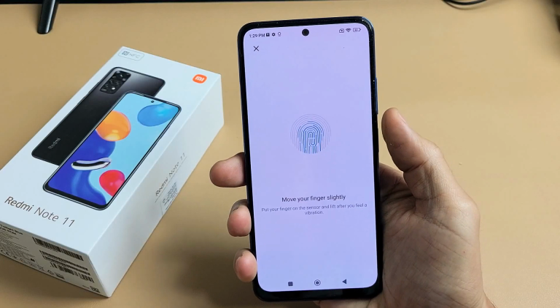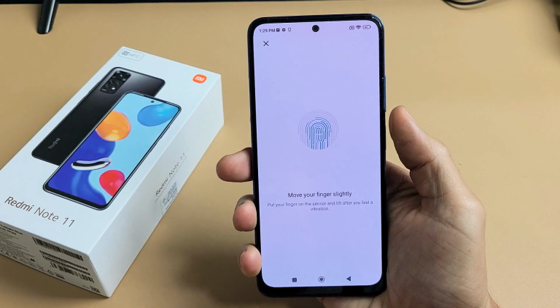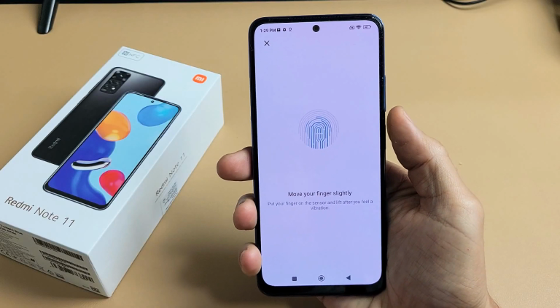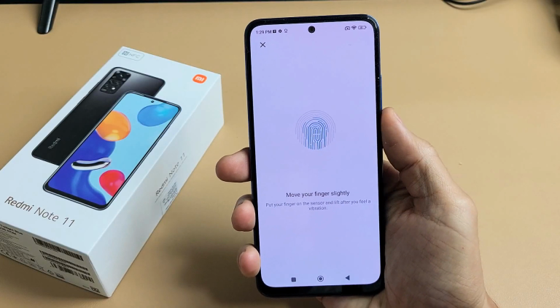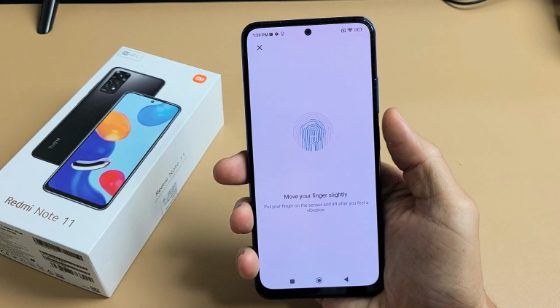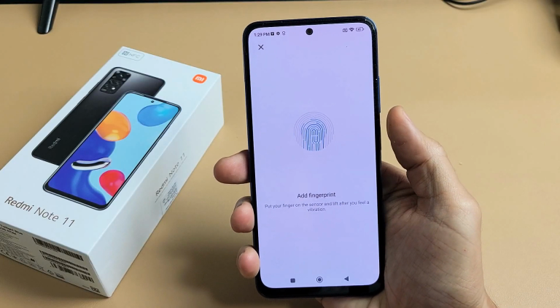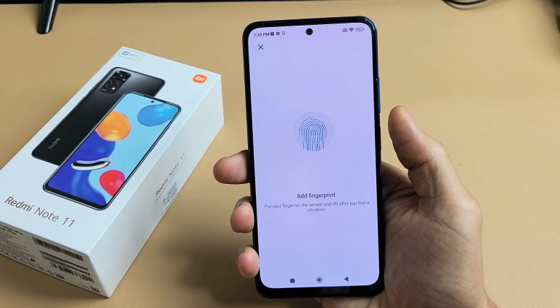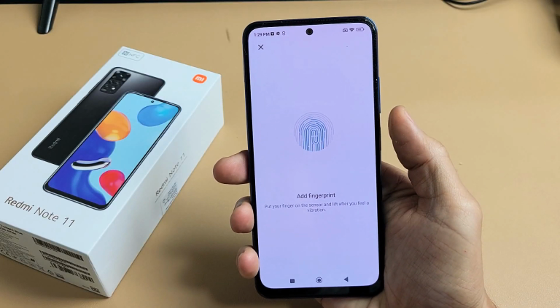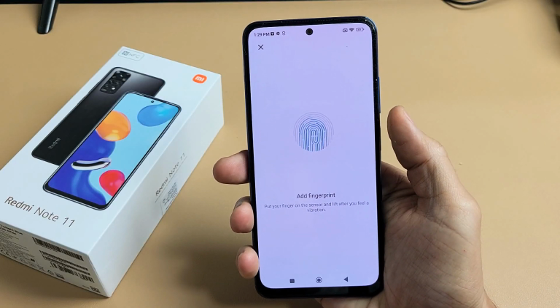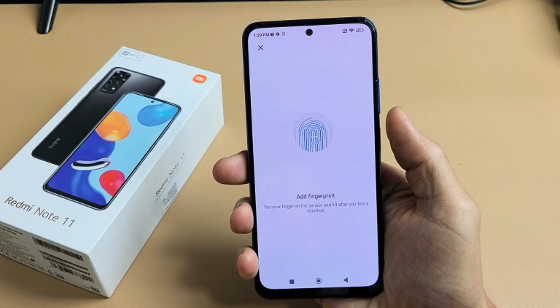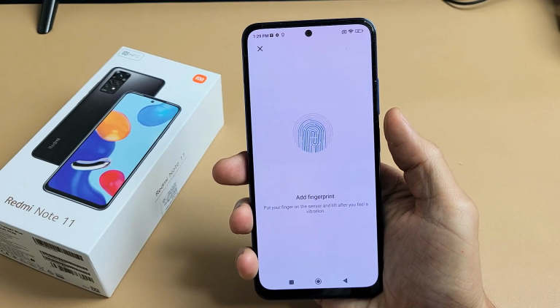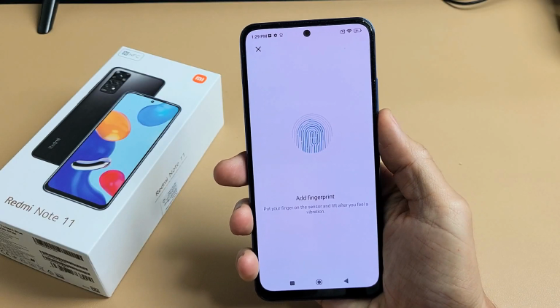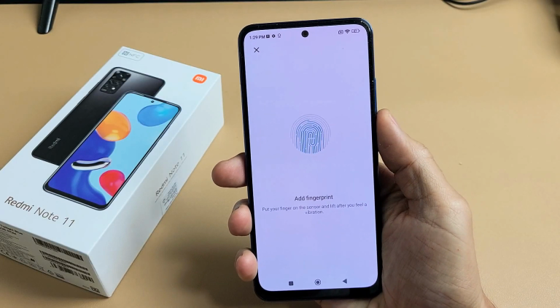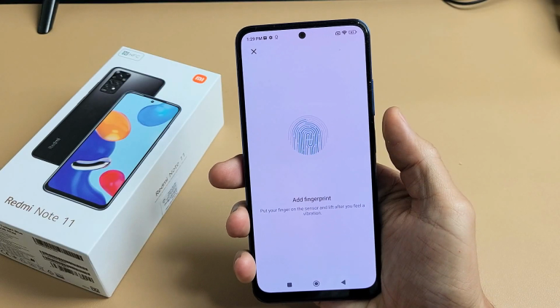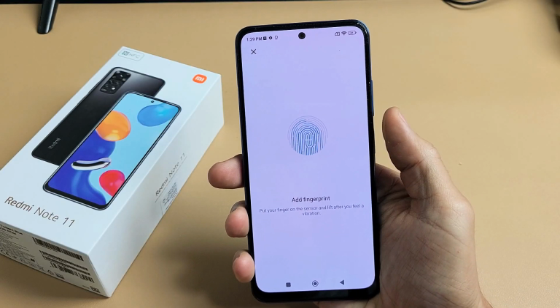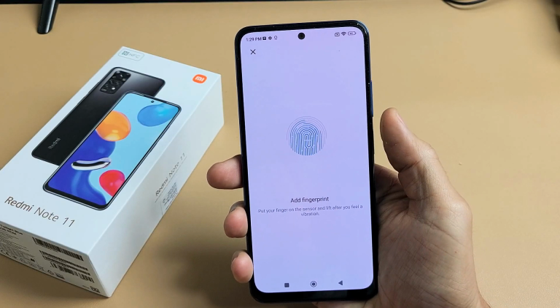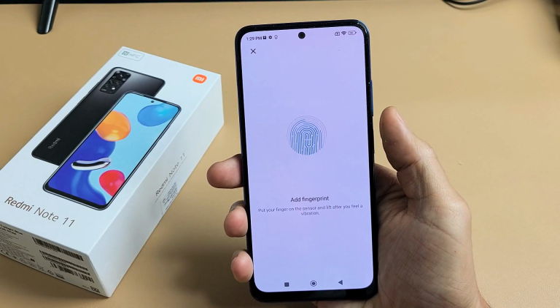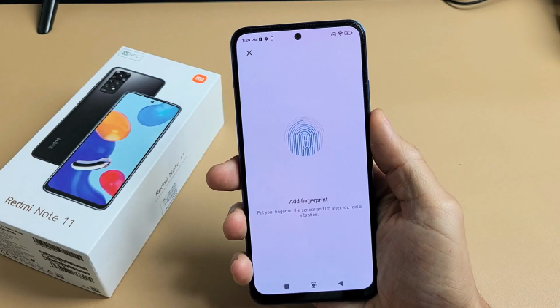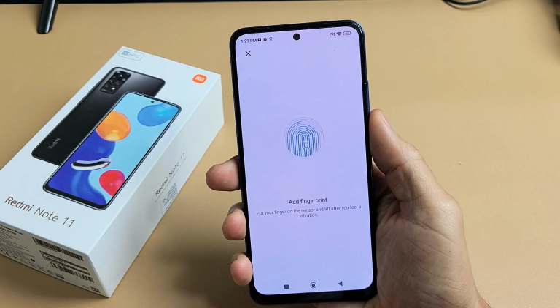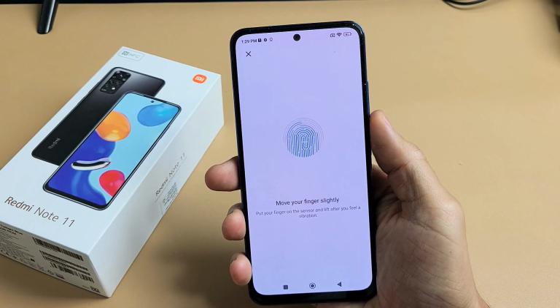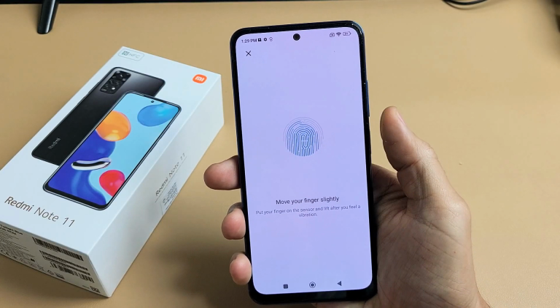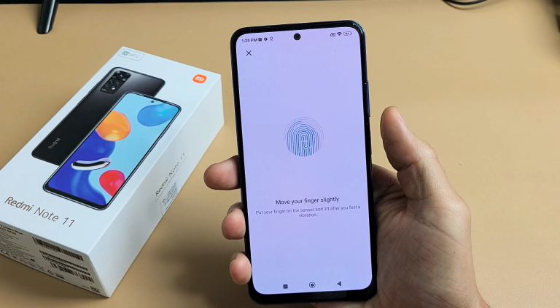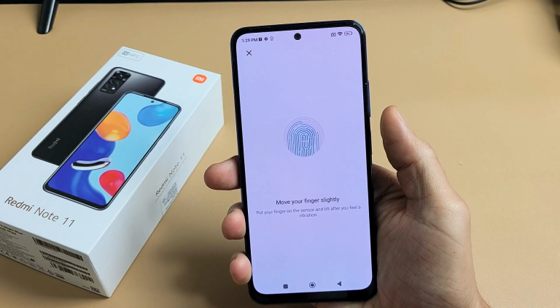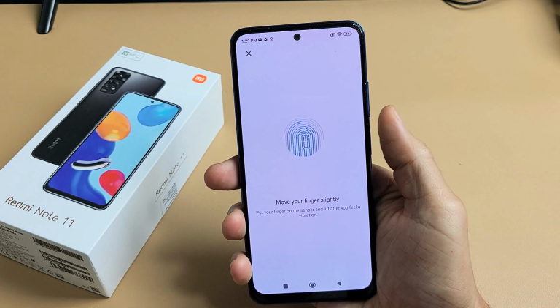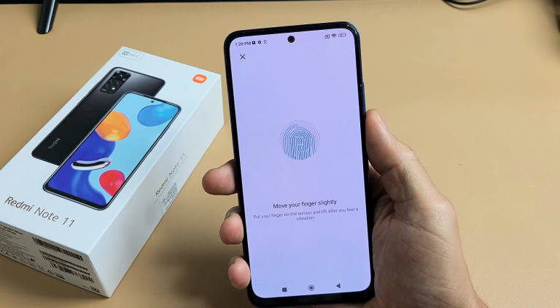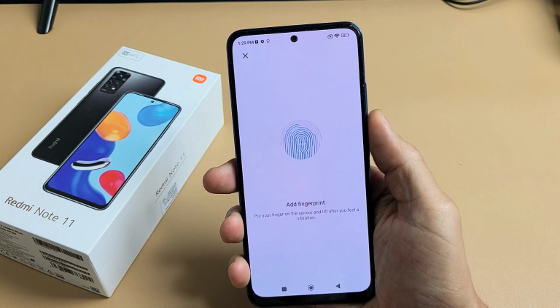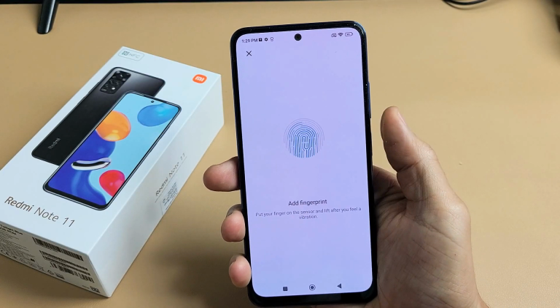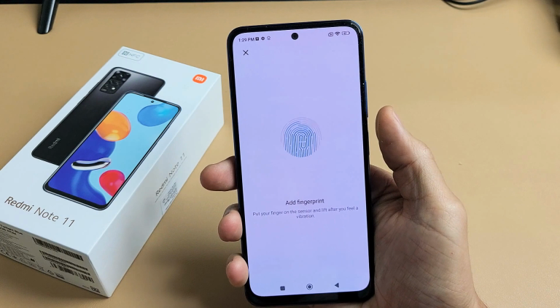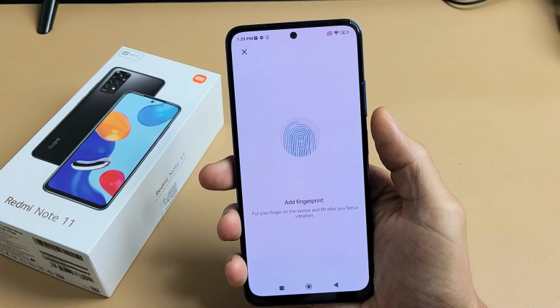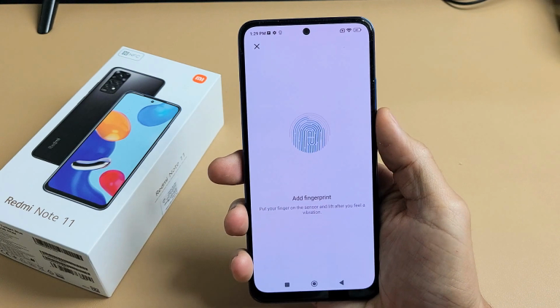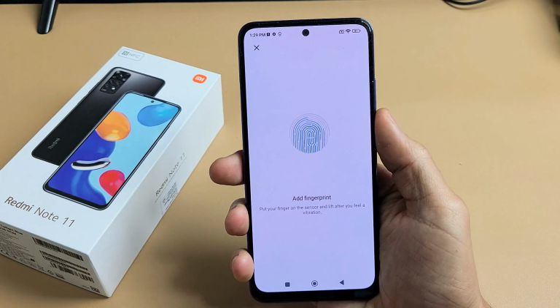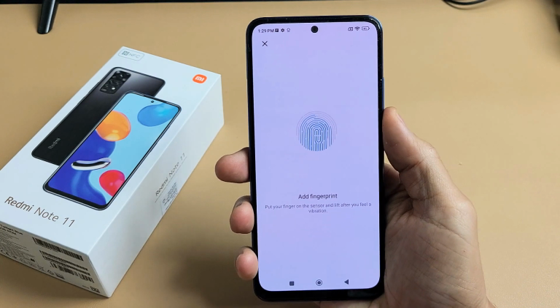Here is a Redmi Note 11. I'm going to show you how to set up or add a fingerprint password.